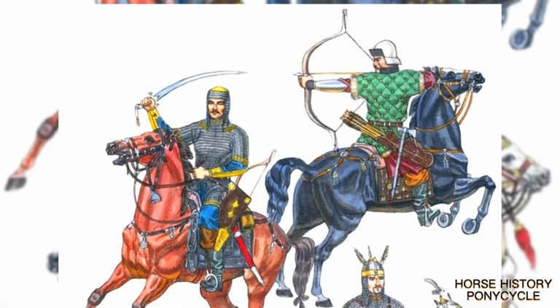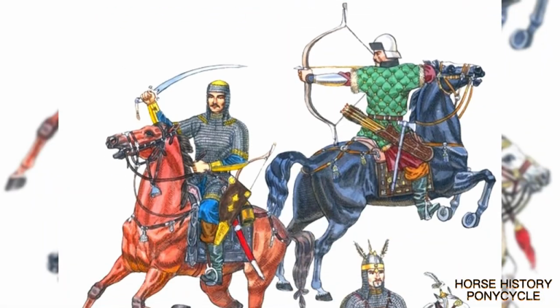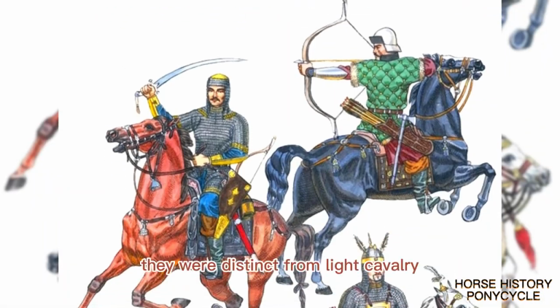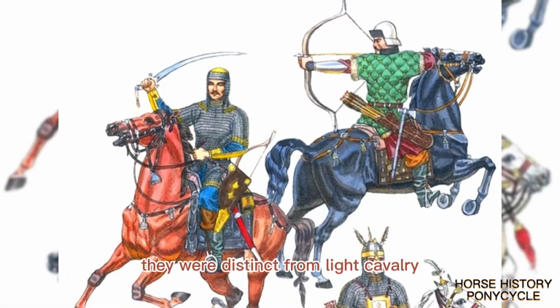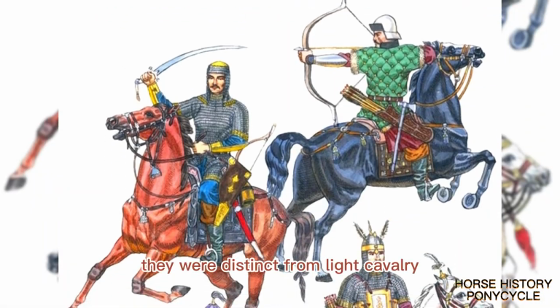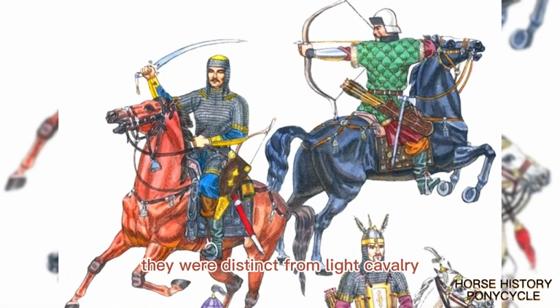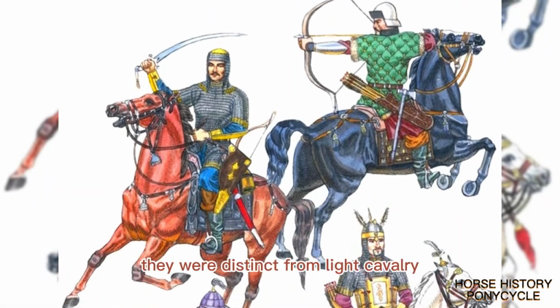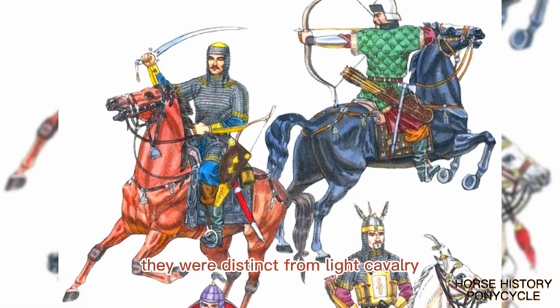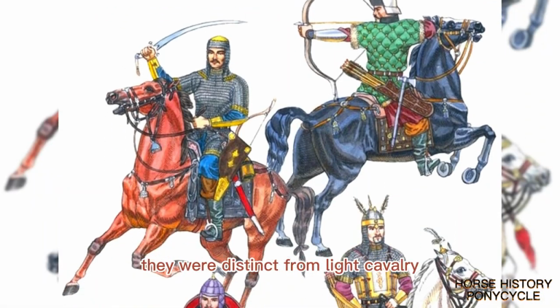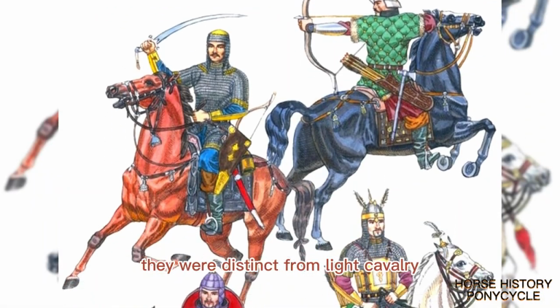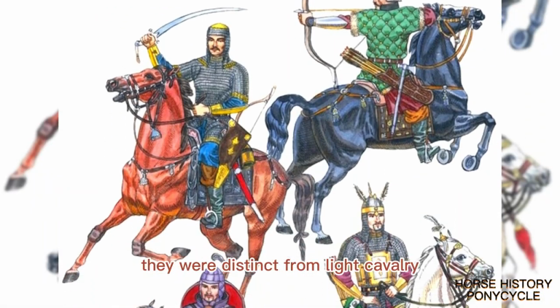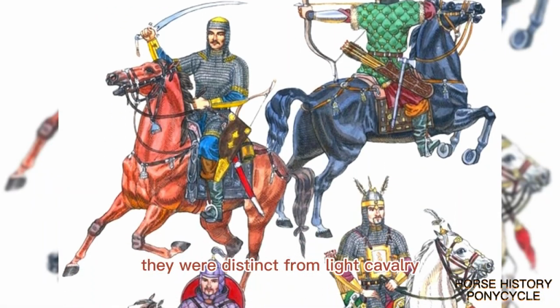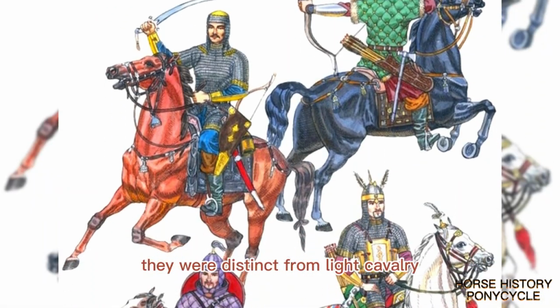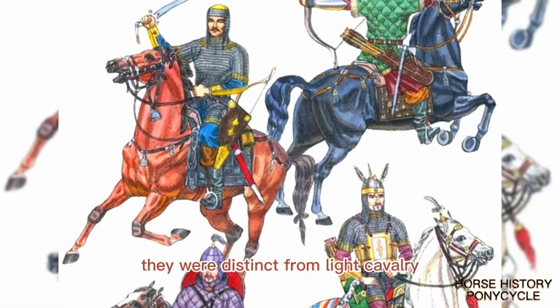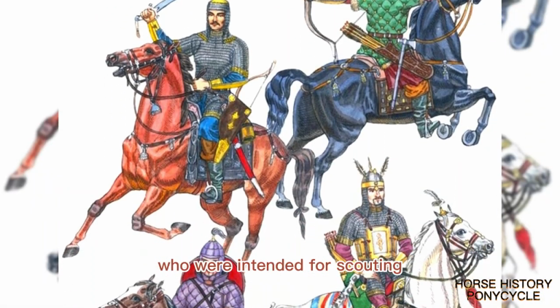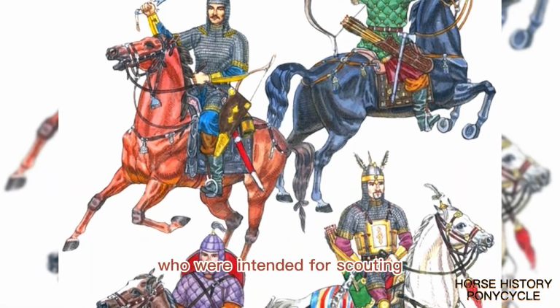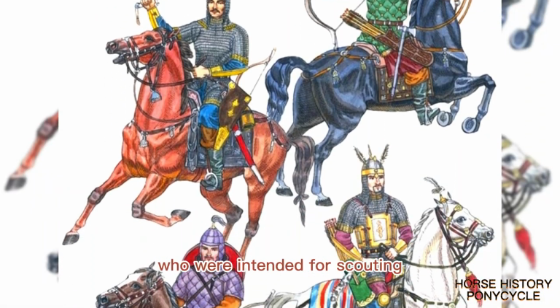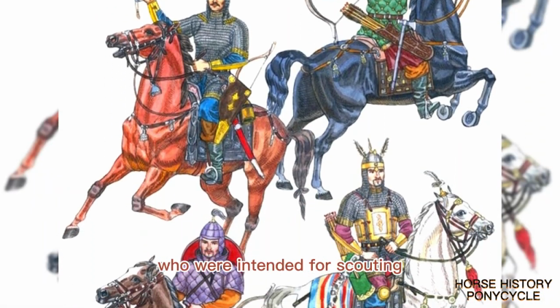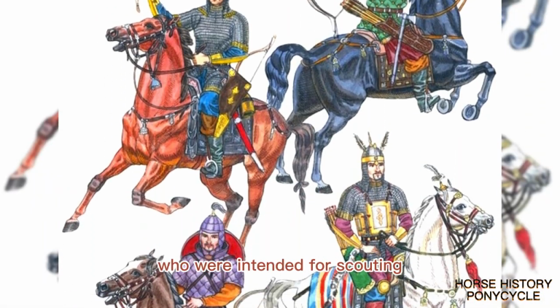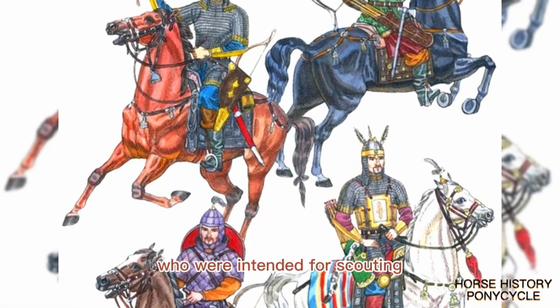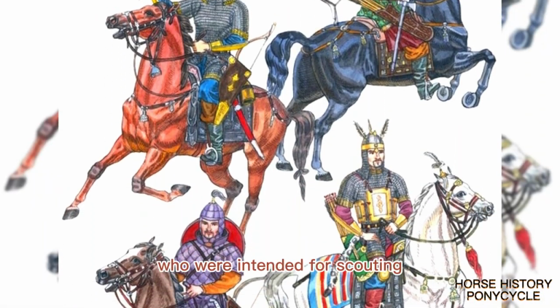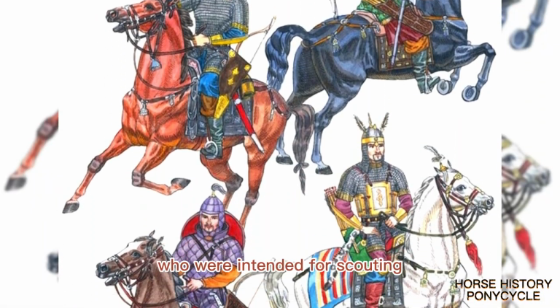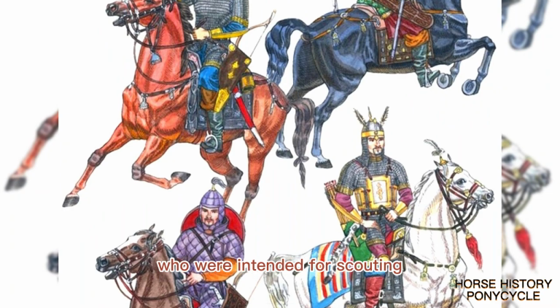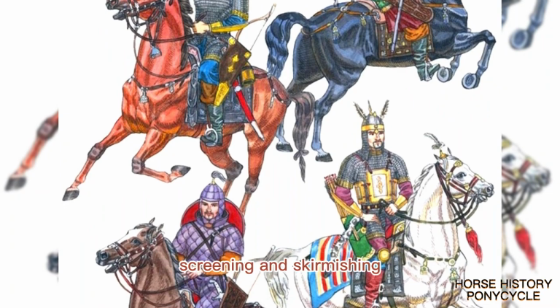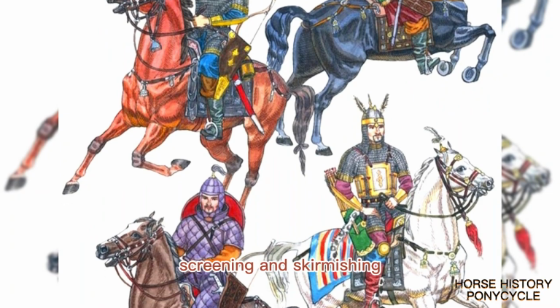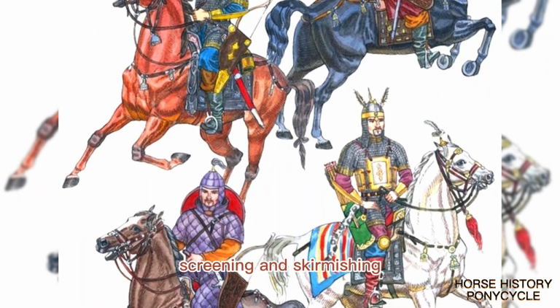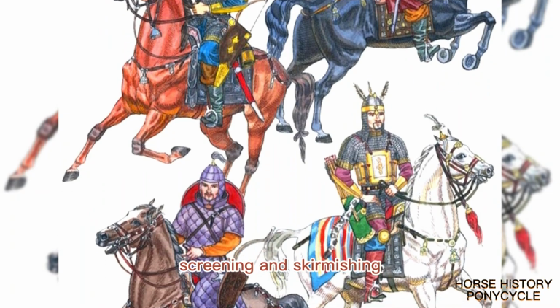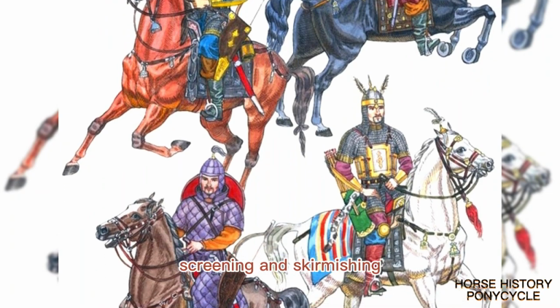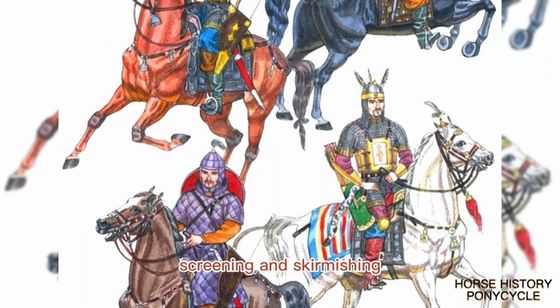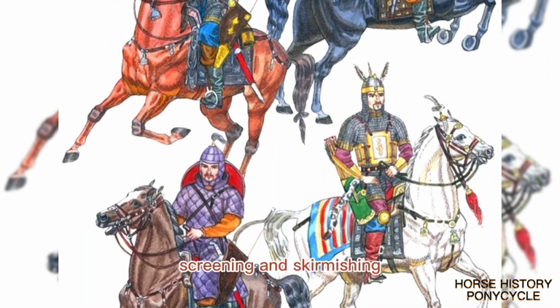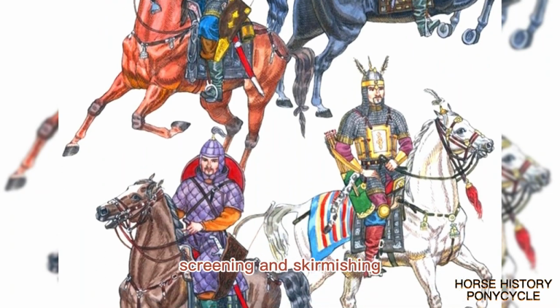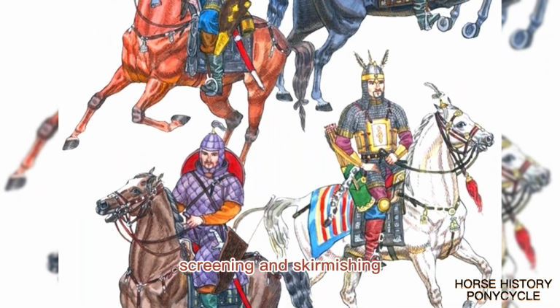They were distinct from light cavalry, who were intended for scouting, screening, and skirmishing.